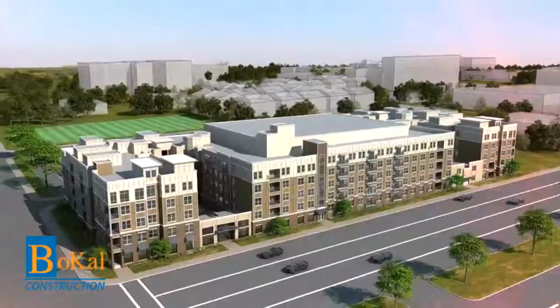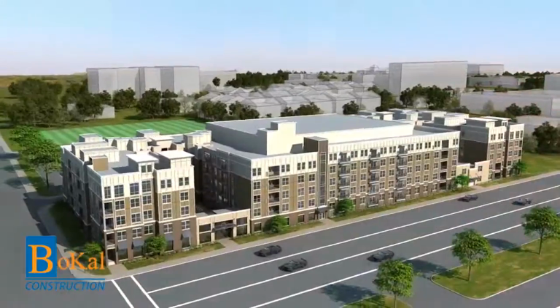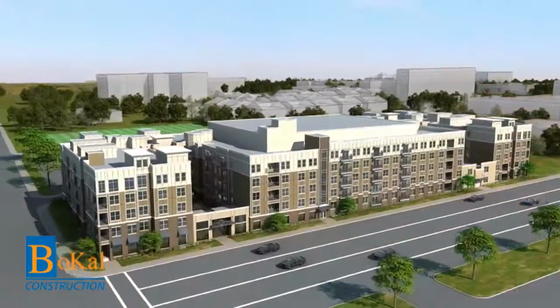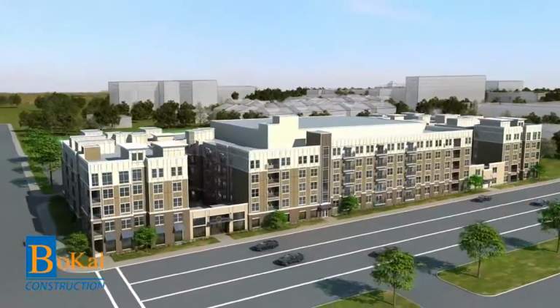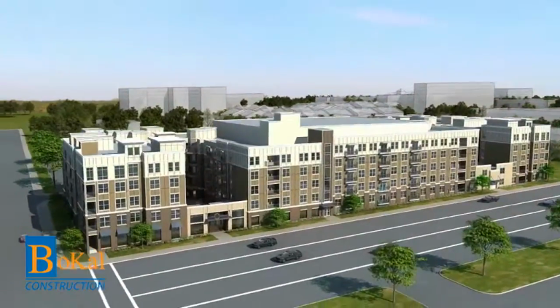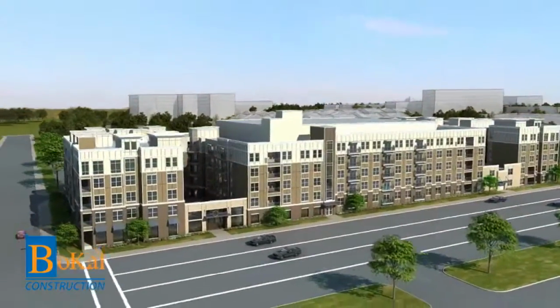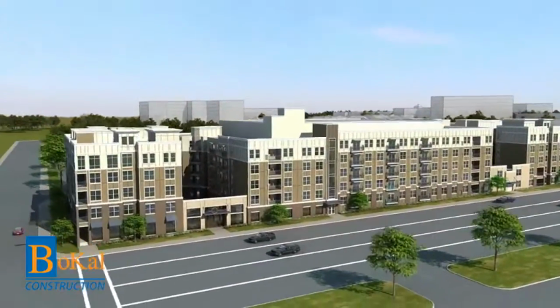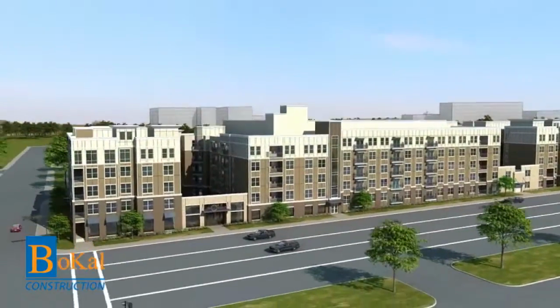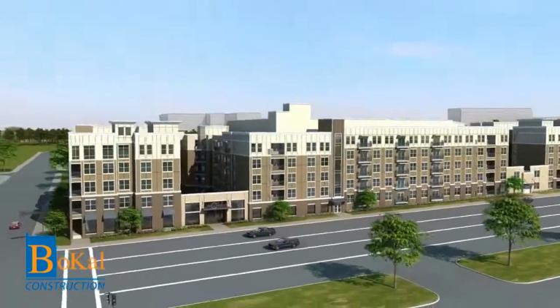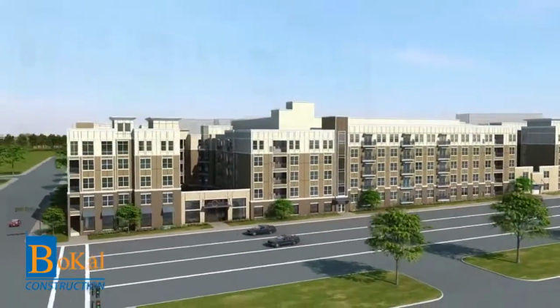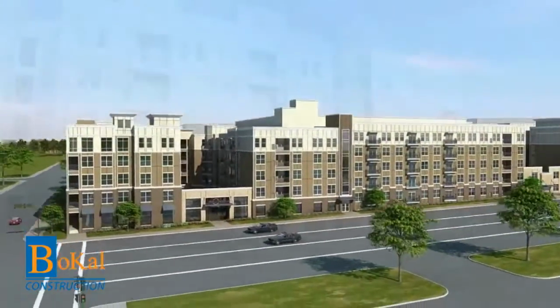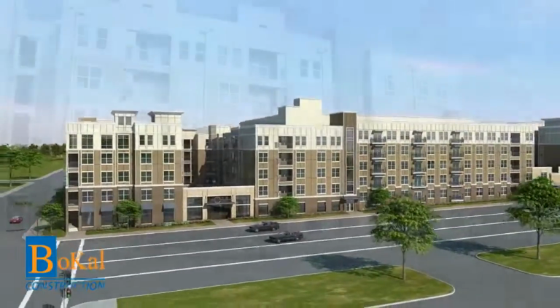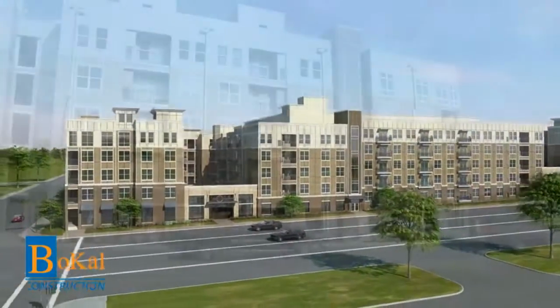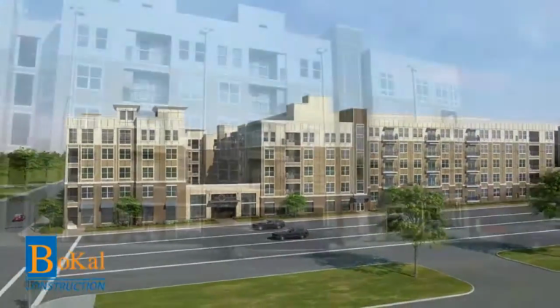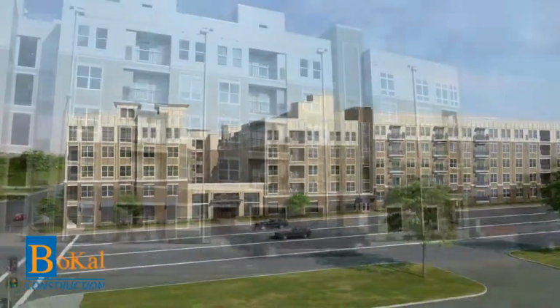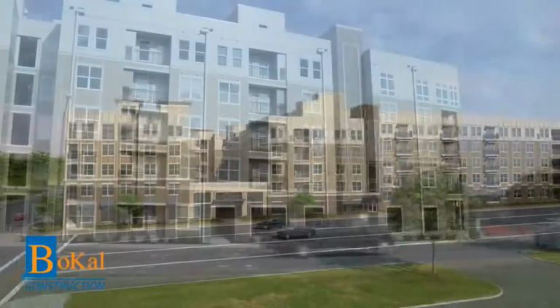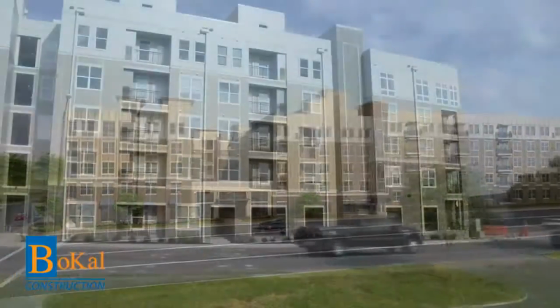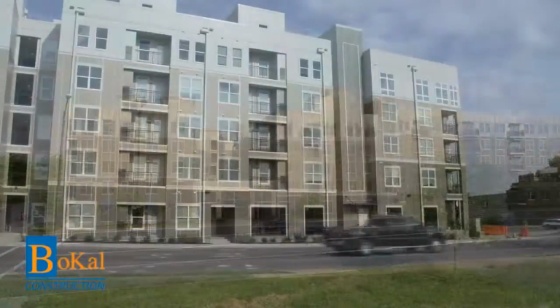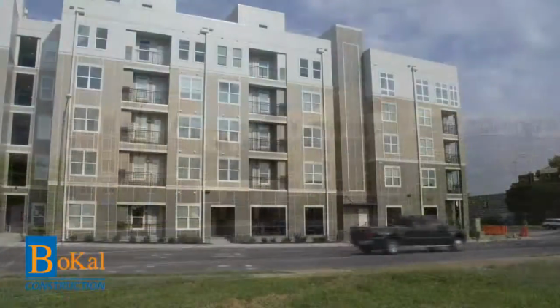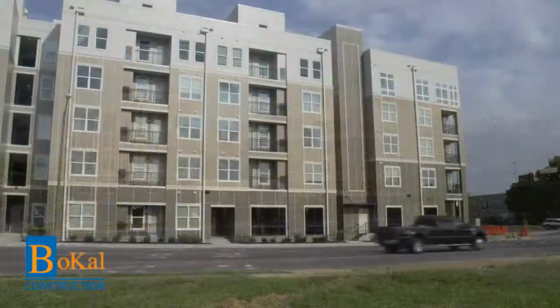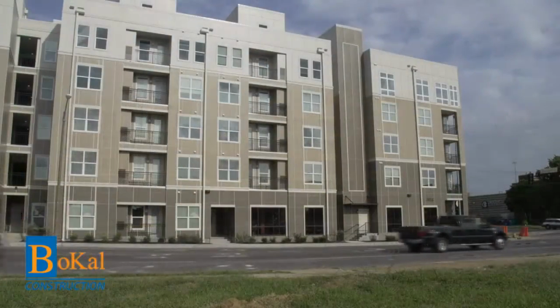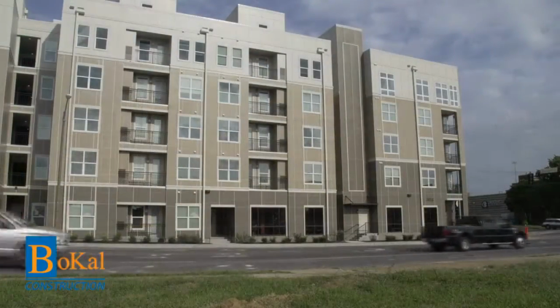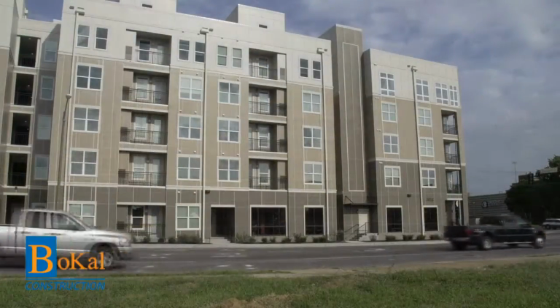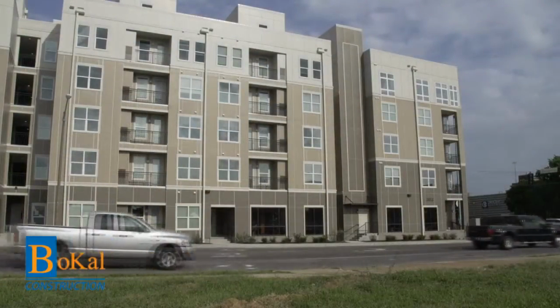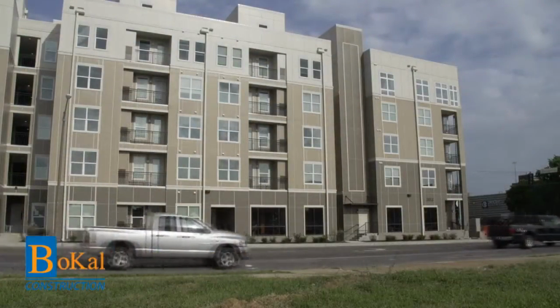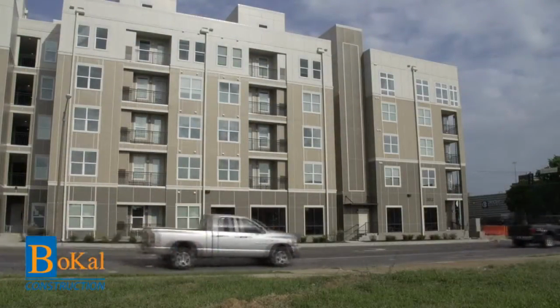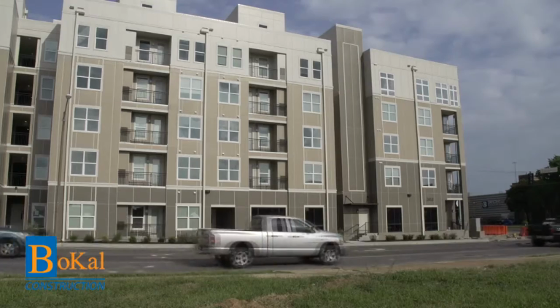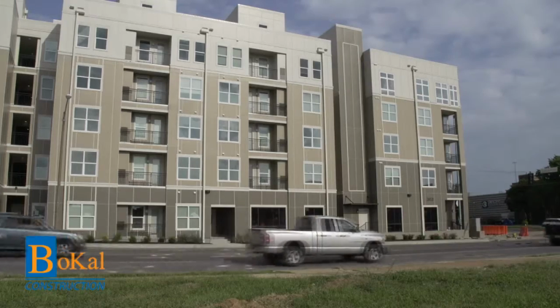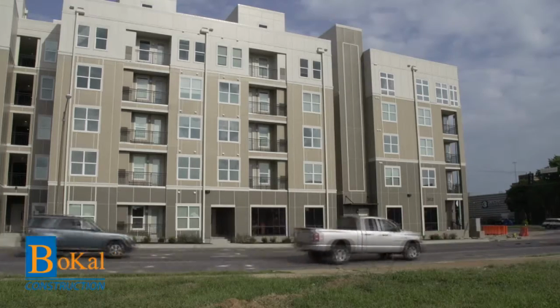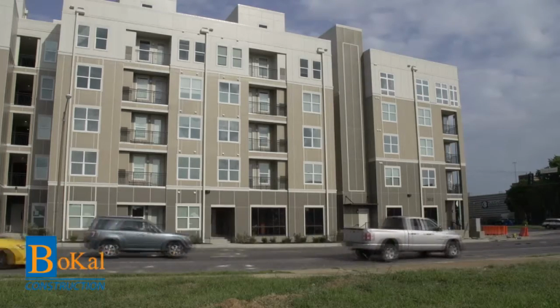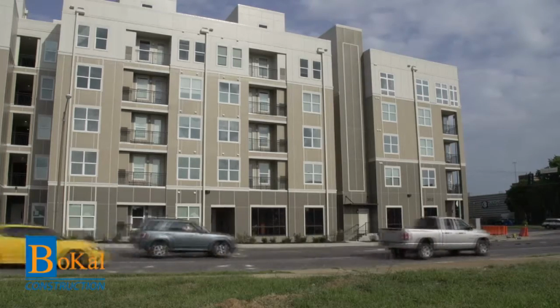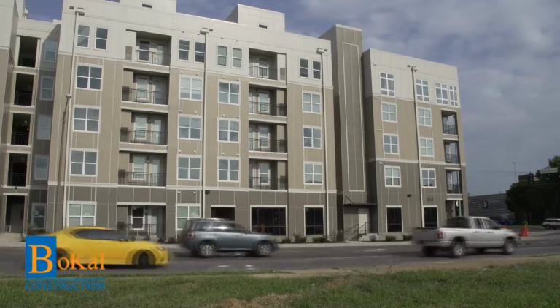Simply breathtaking, inviting, and comfortable. This is luxury student living at its finest.